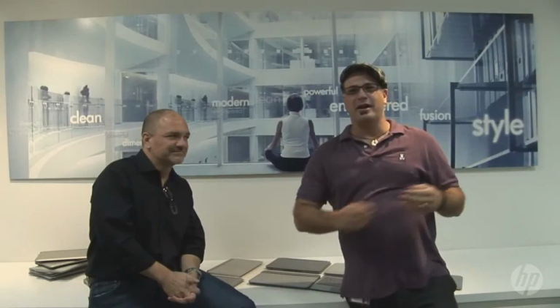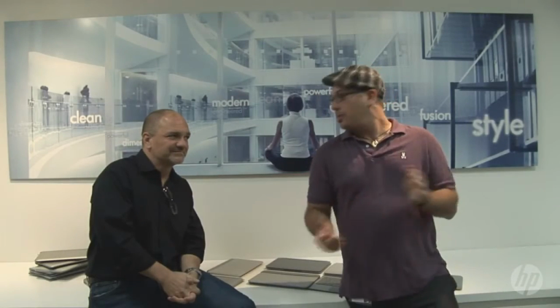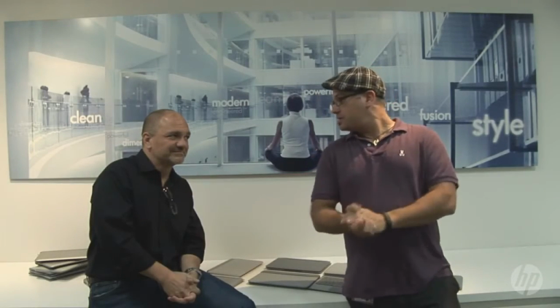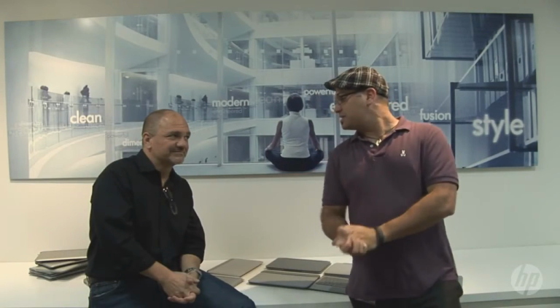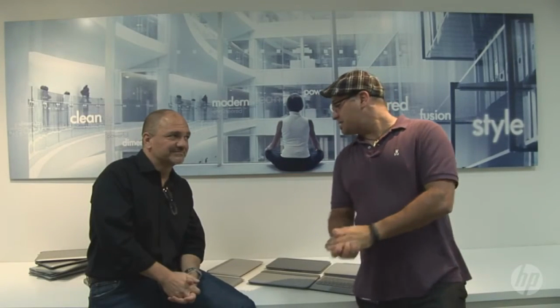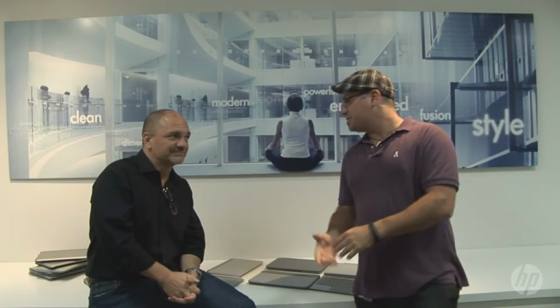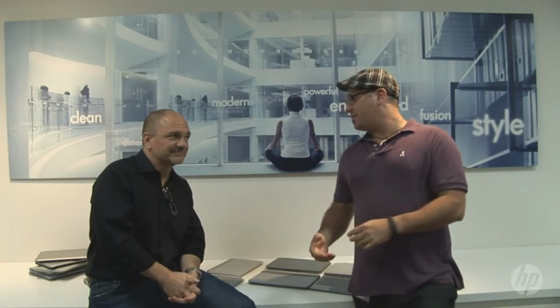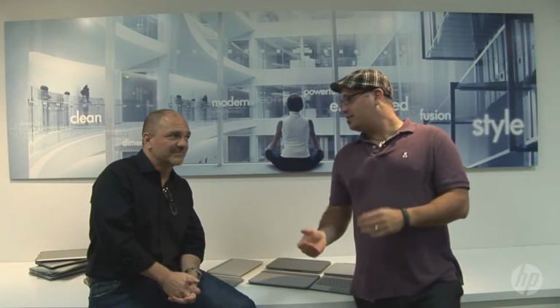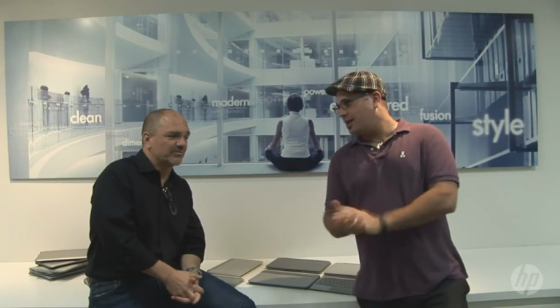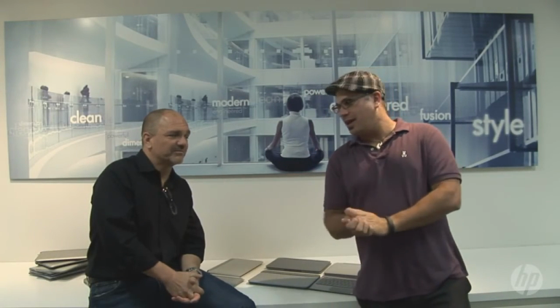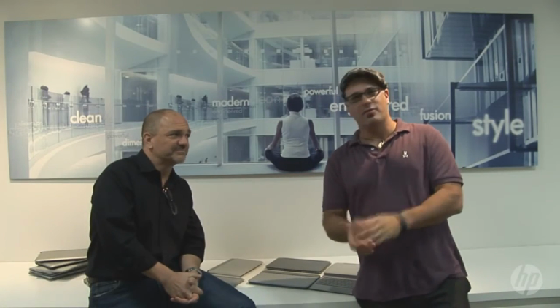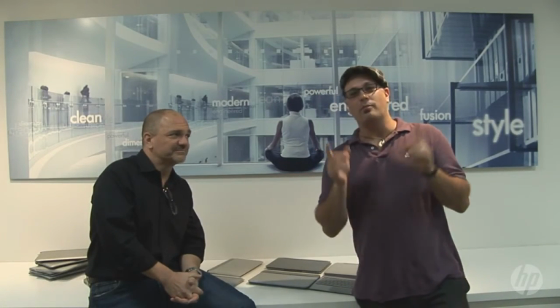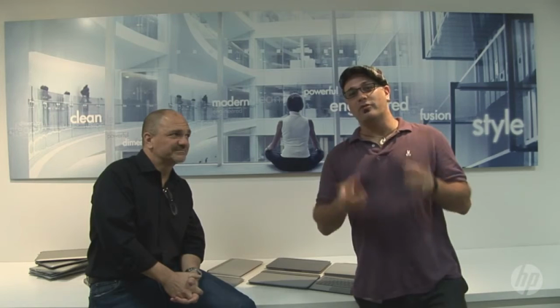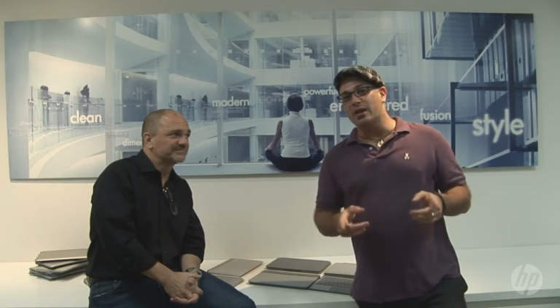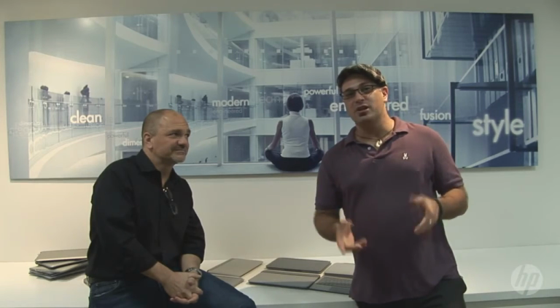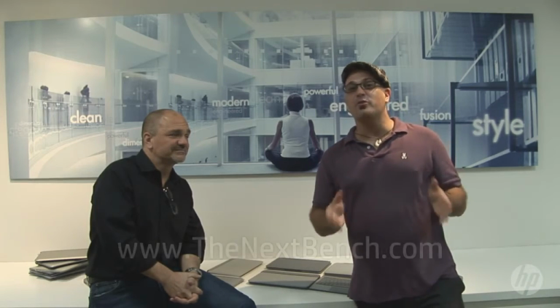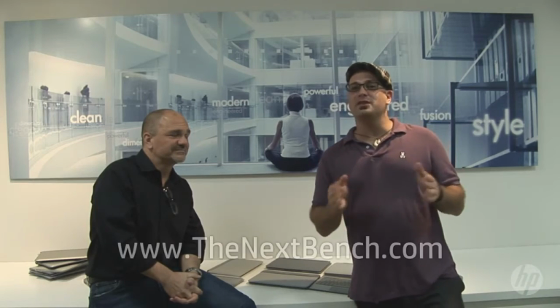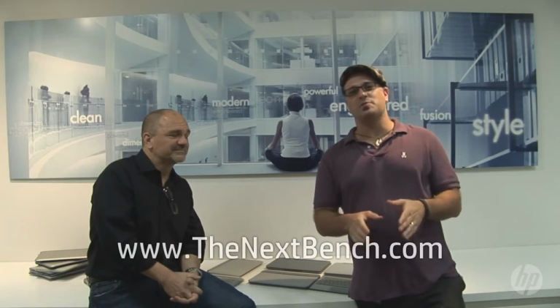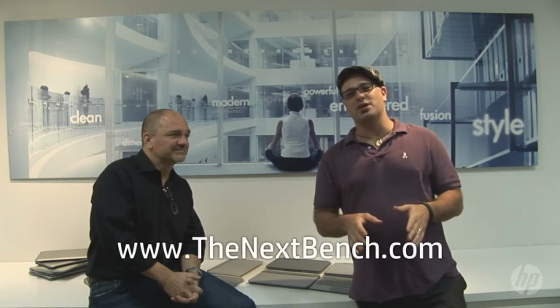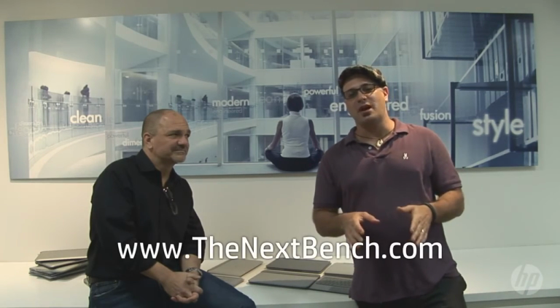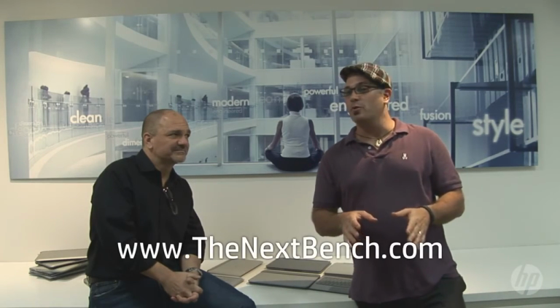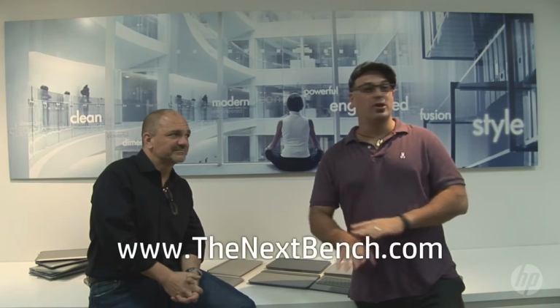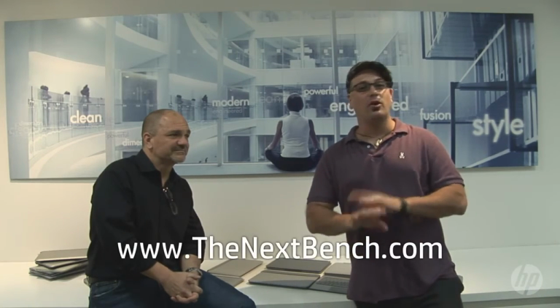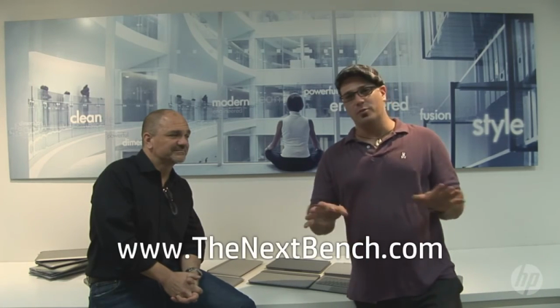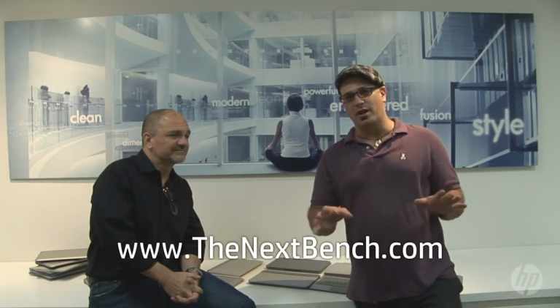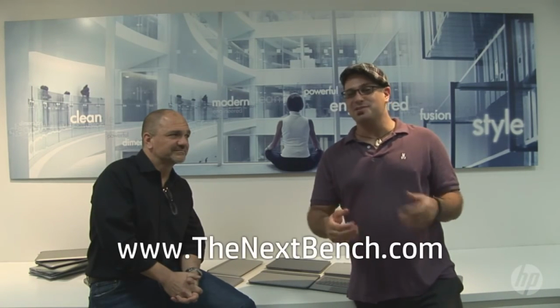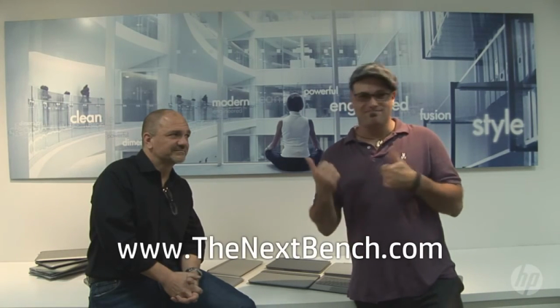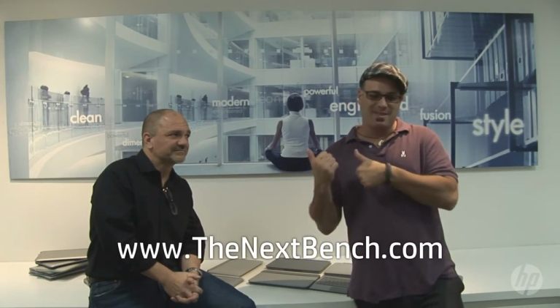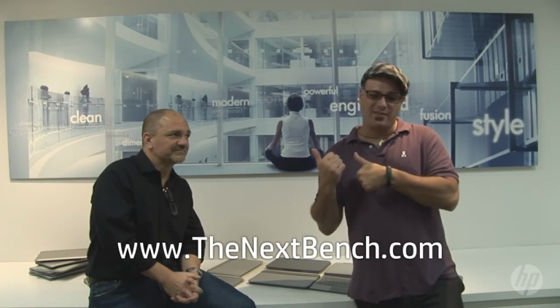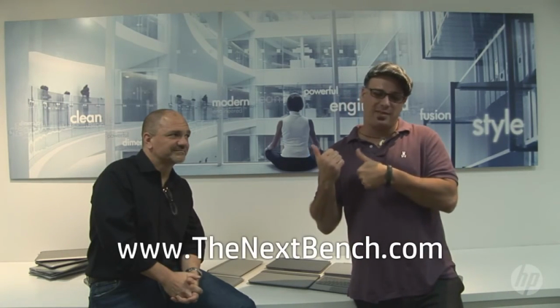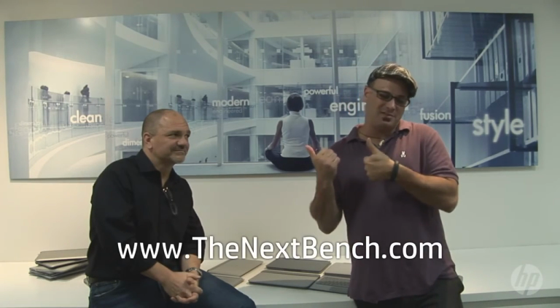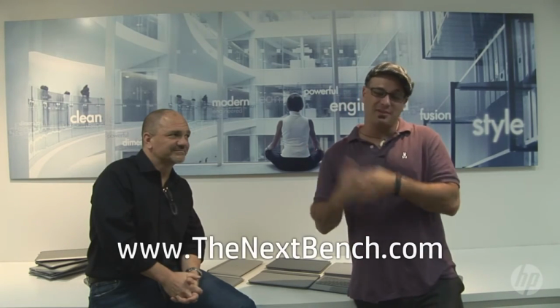Alright, Stacey, thanks a lot for your time. No problem. And if you want more information, head over to TheNextBench.com, where we'll look at all the new products that he's making.